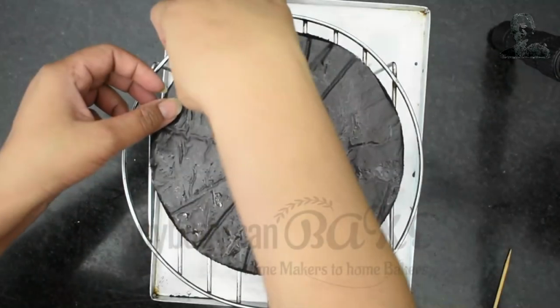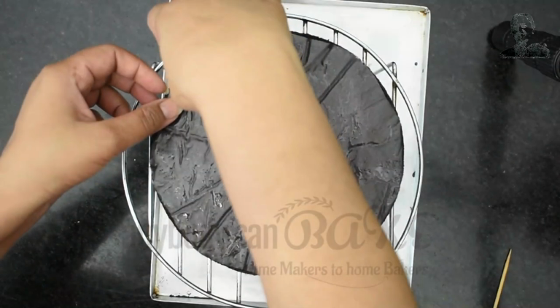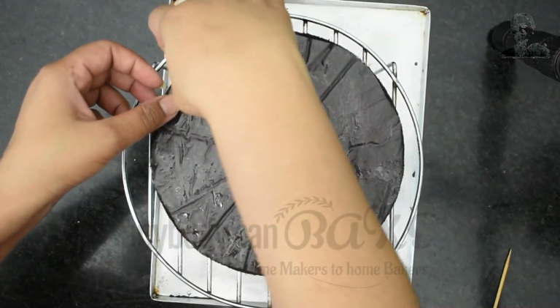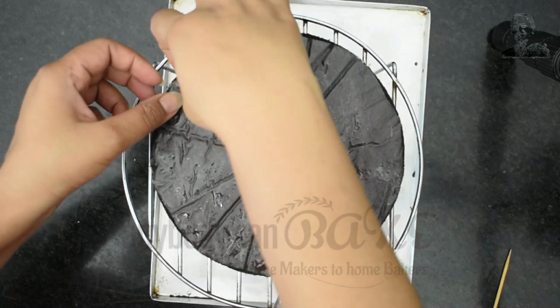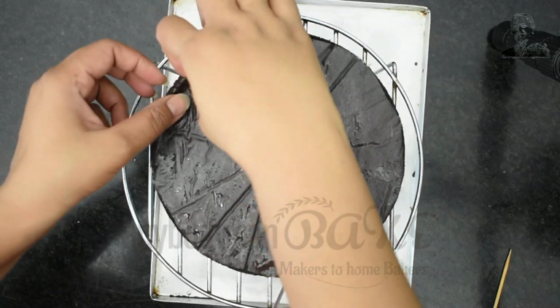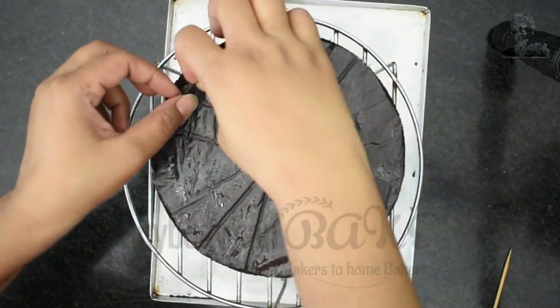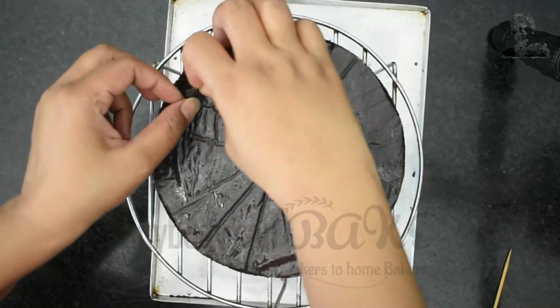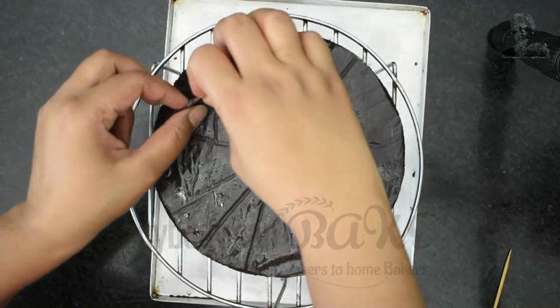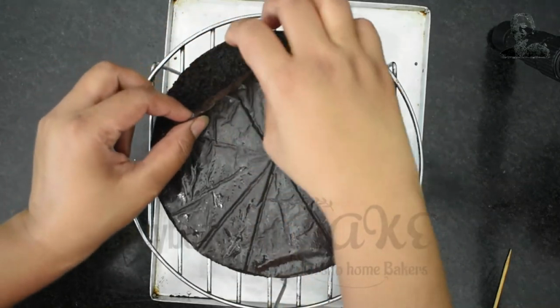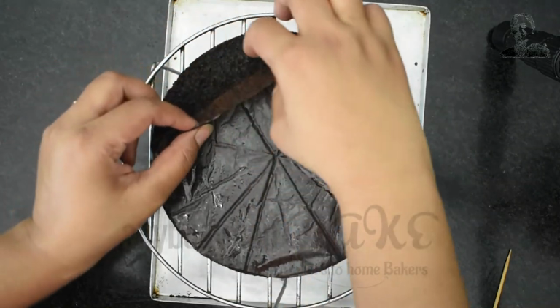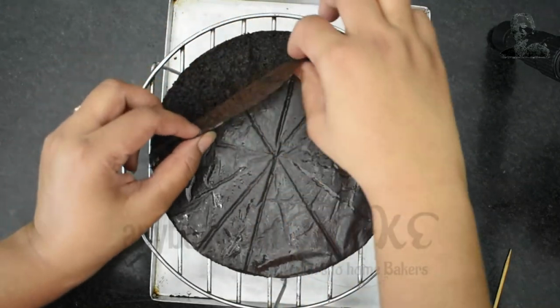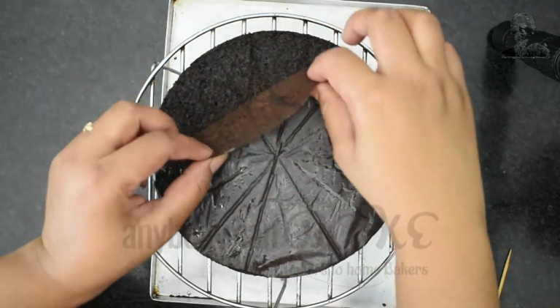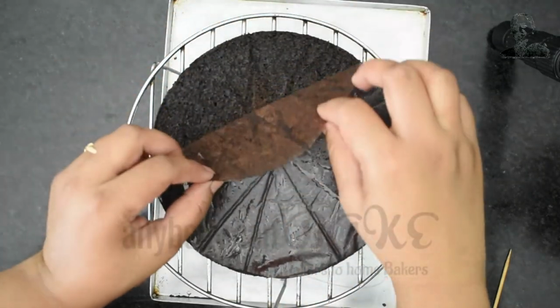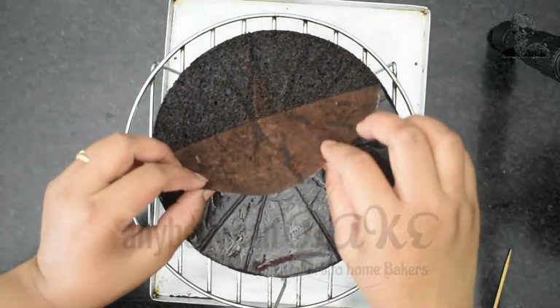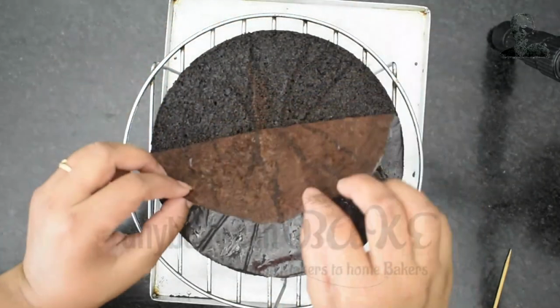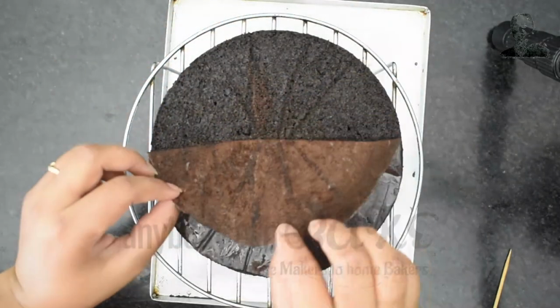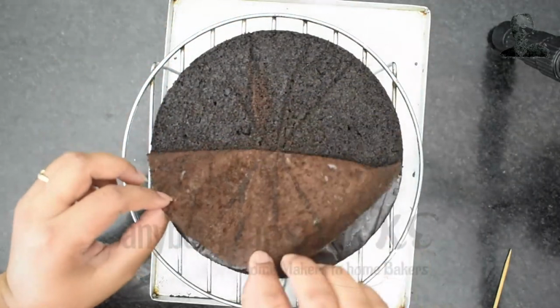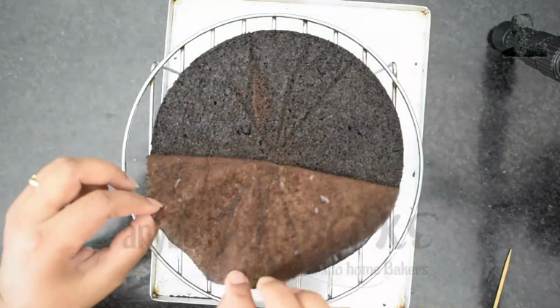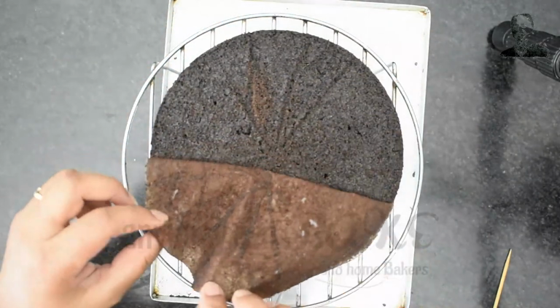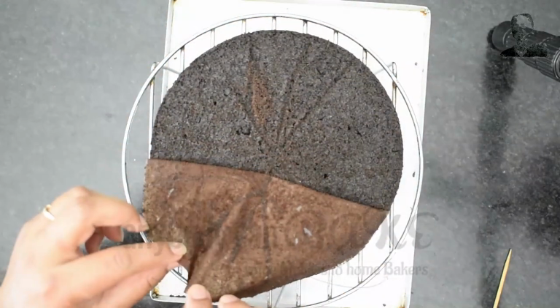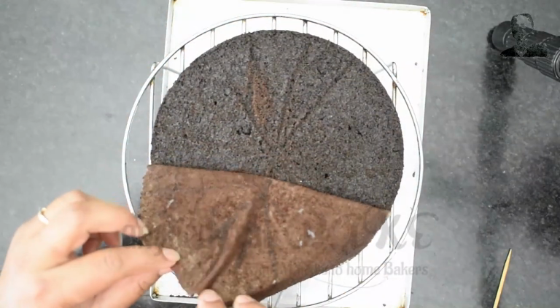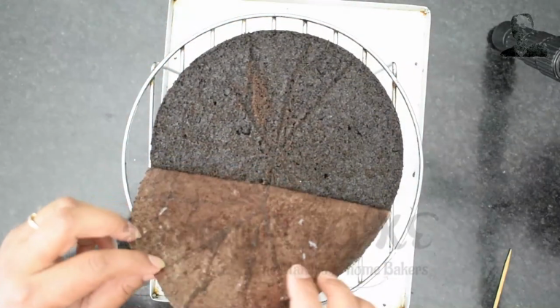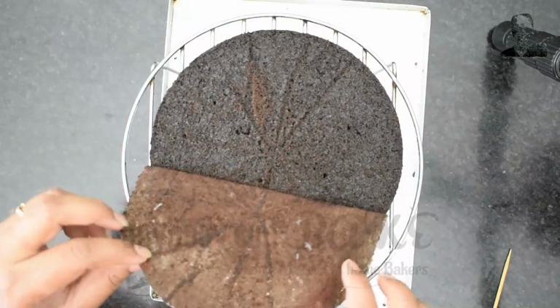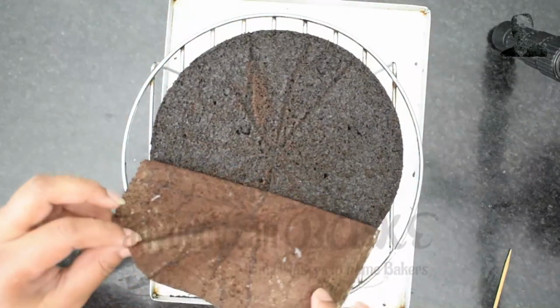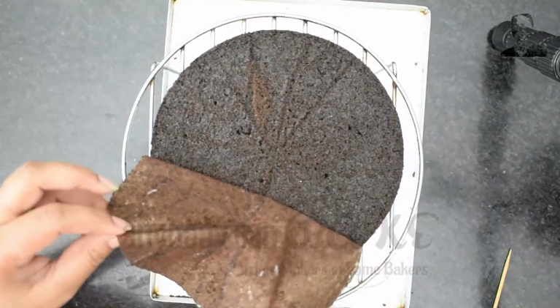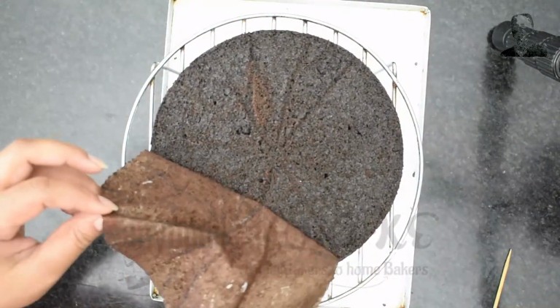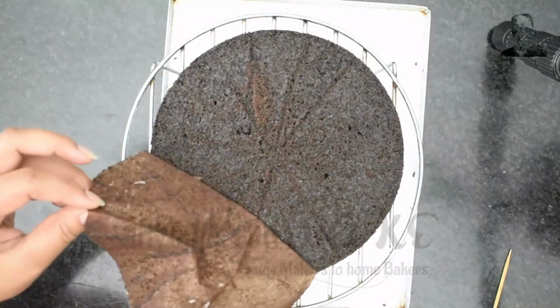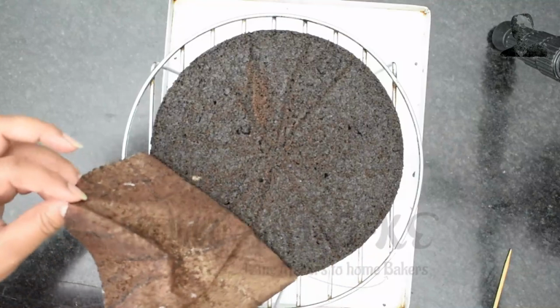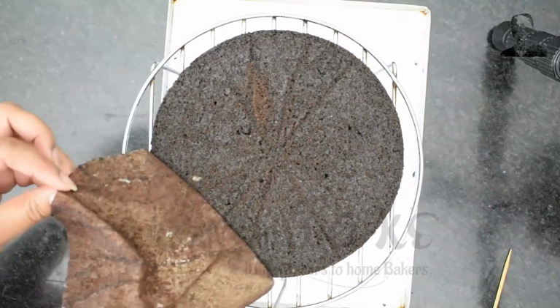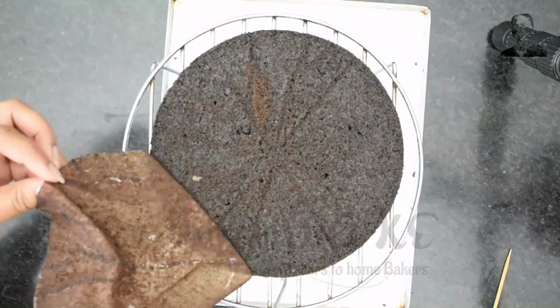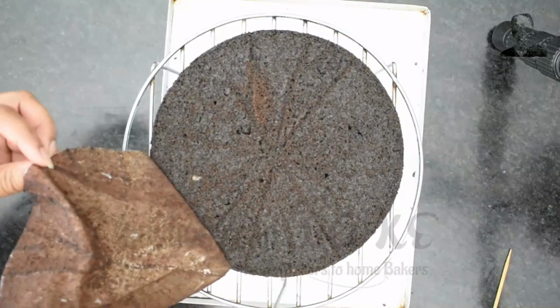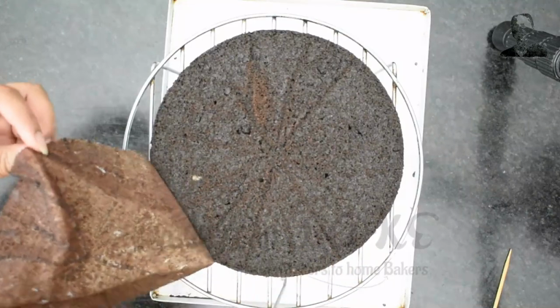Remove the parchment paper and let the cake rest on the cooling rack until it comes to room temperature.